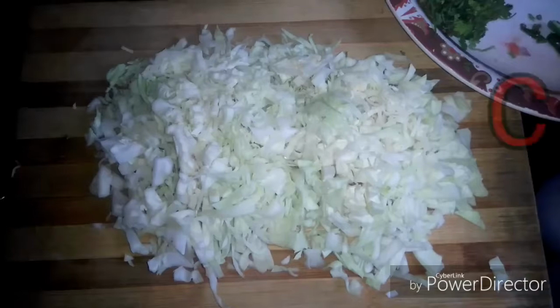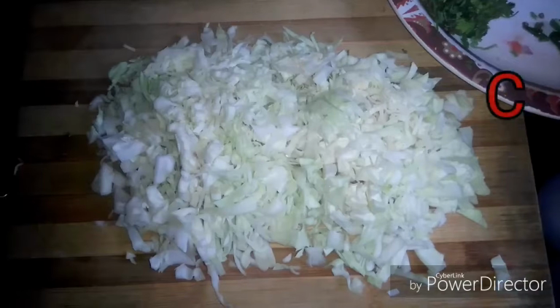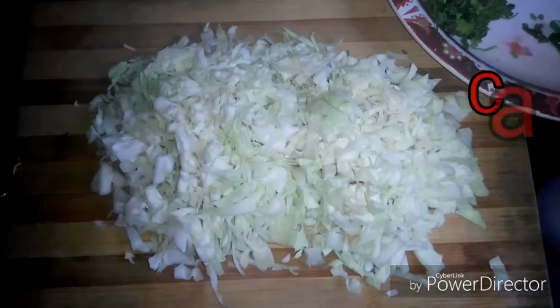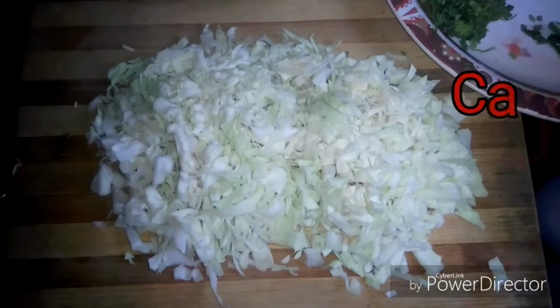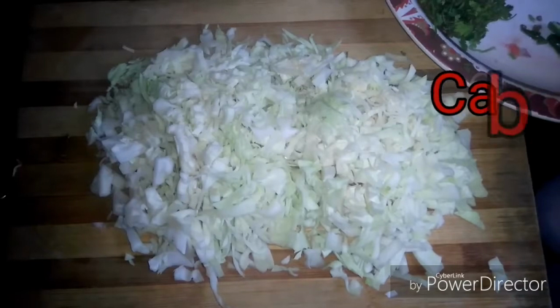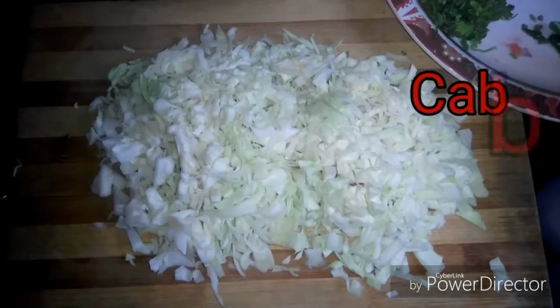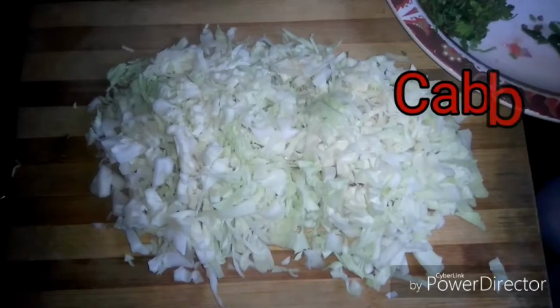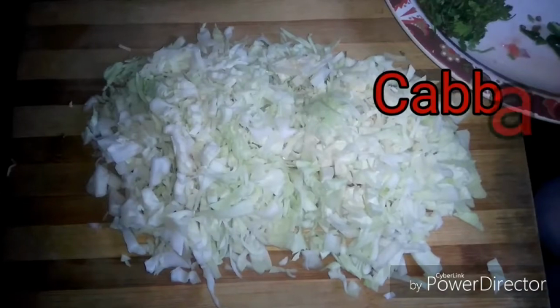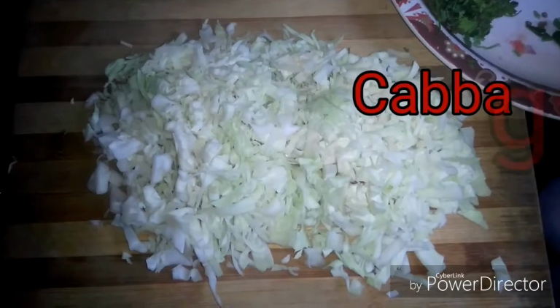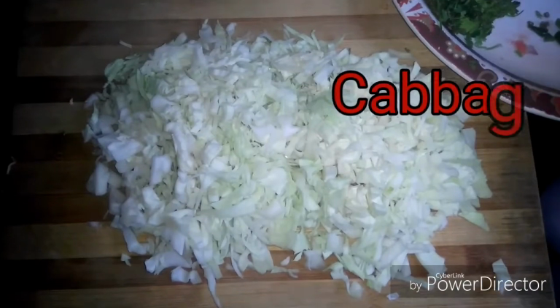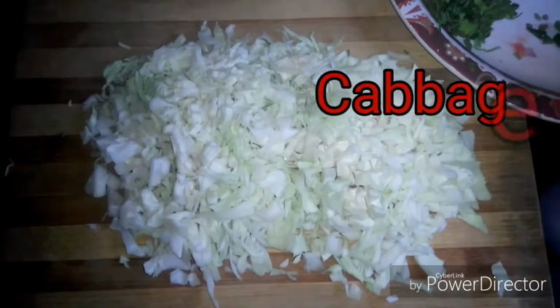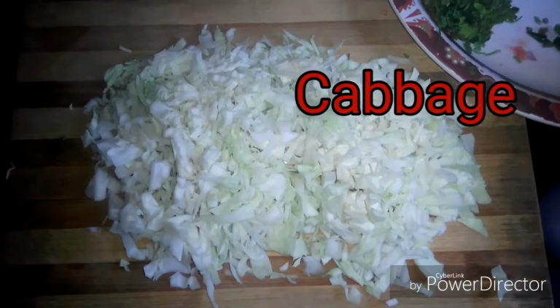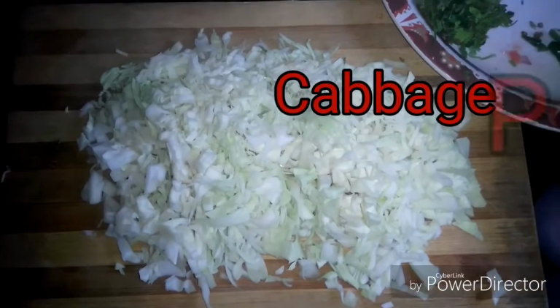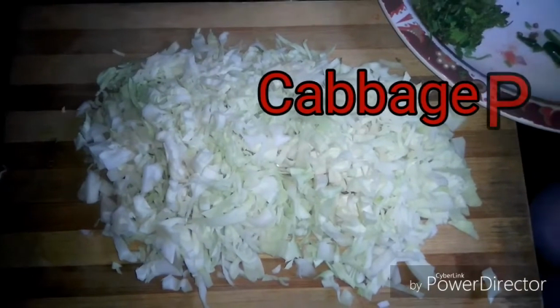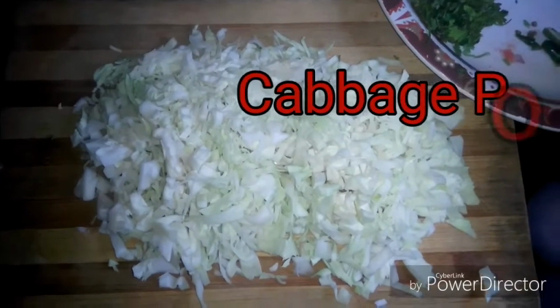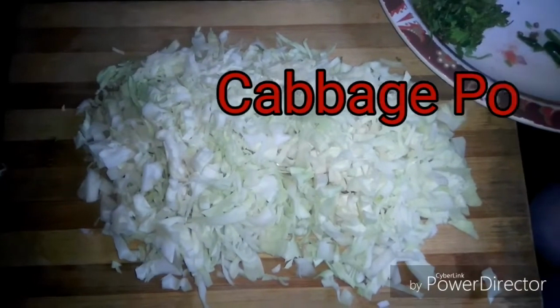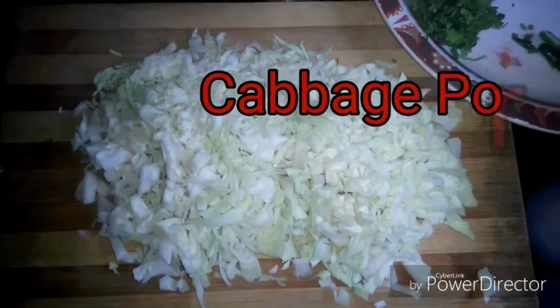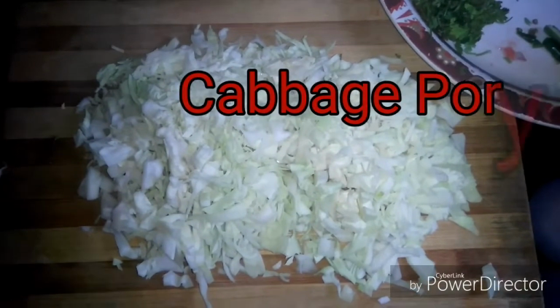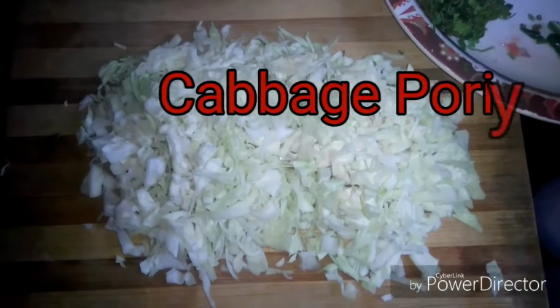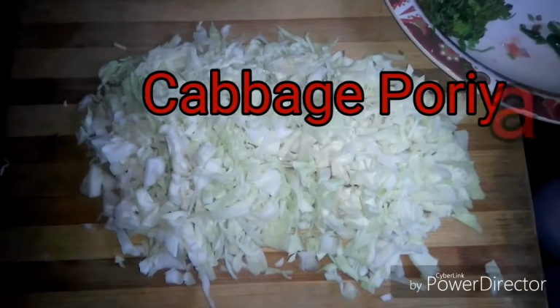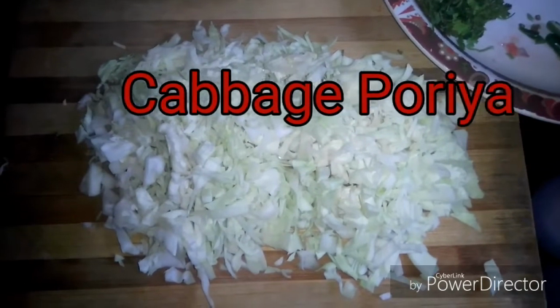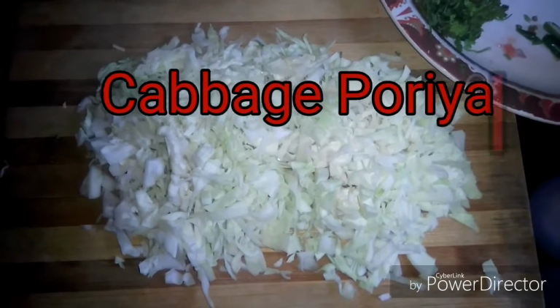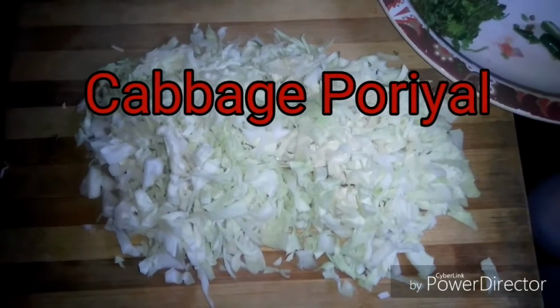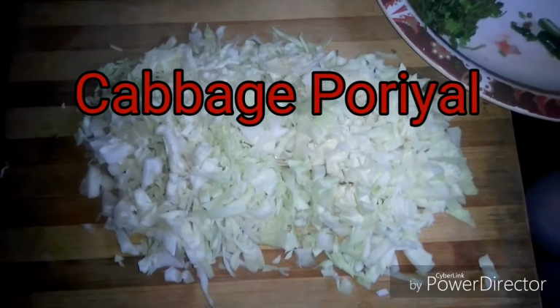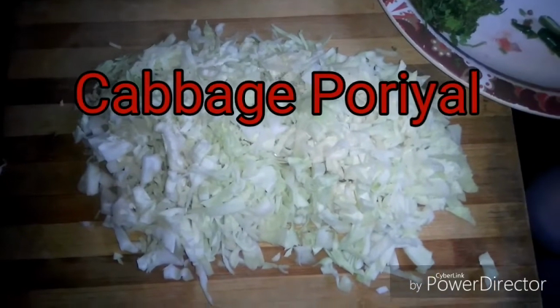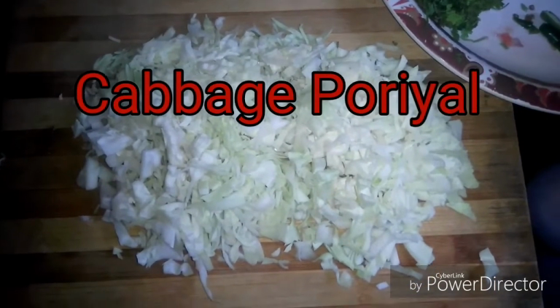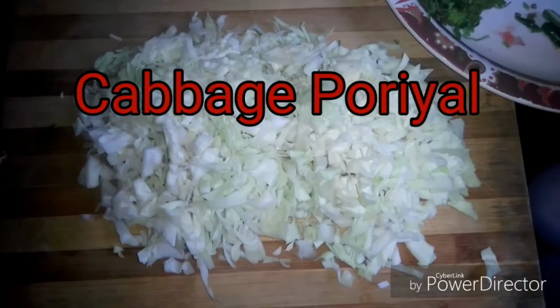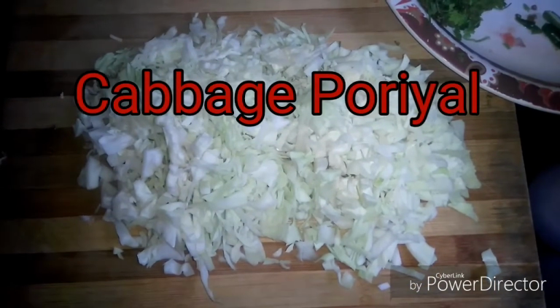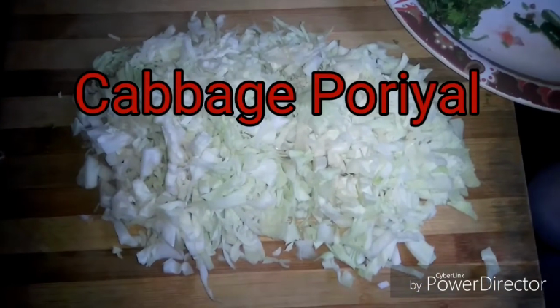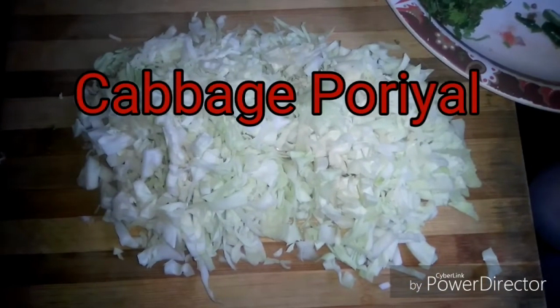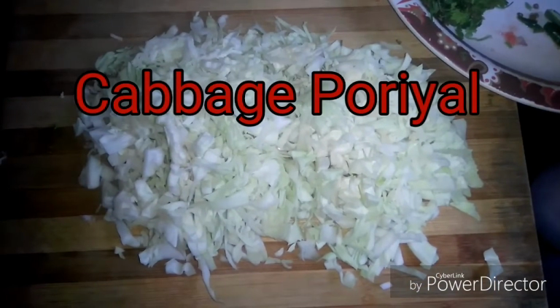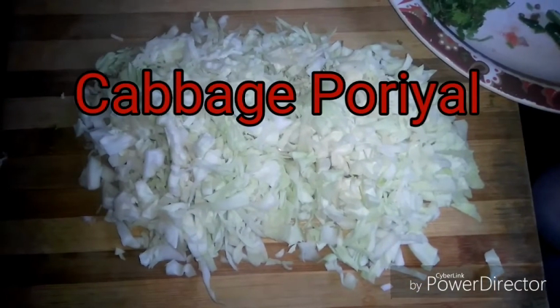Hi viewers, I'm Kavitha Murugan. I'm going to eat healthy homemade cooking.